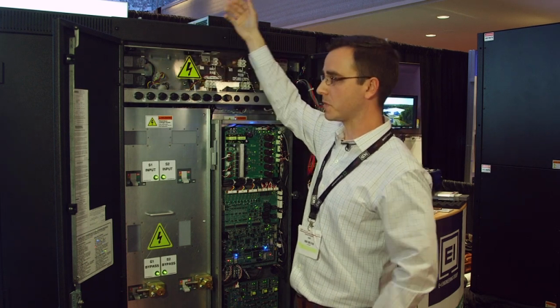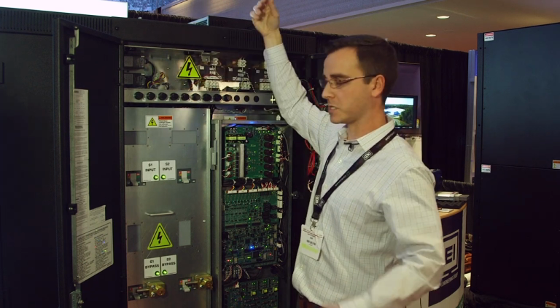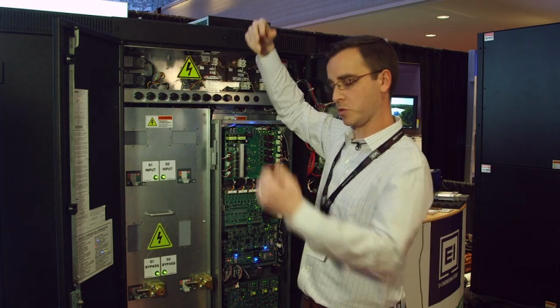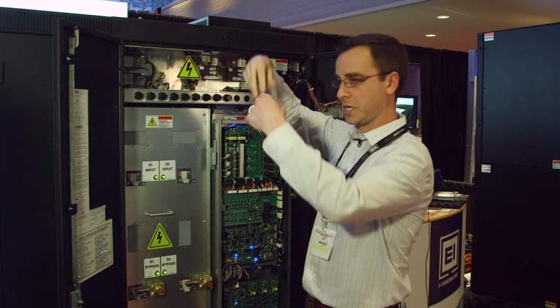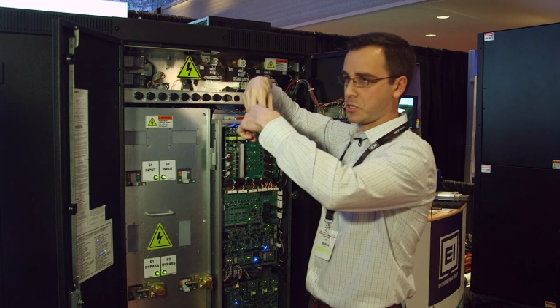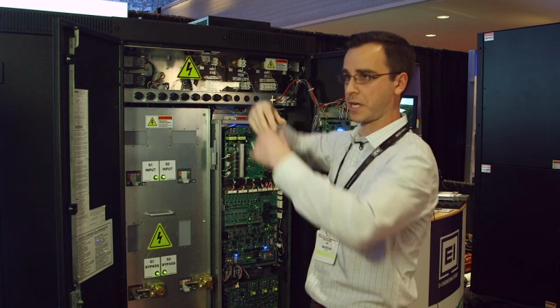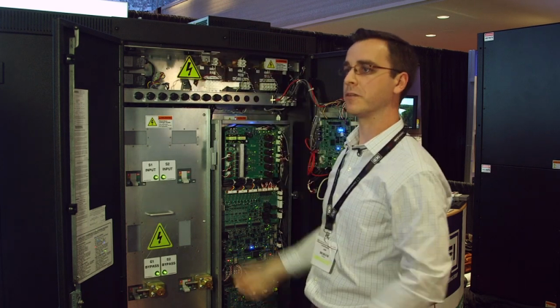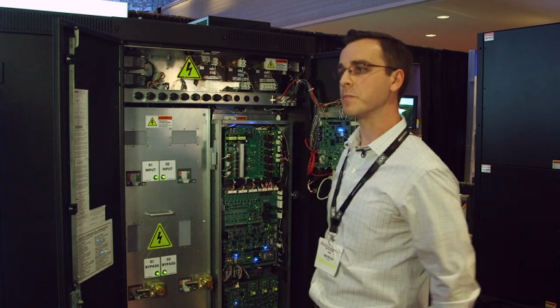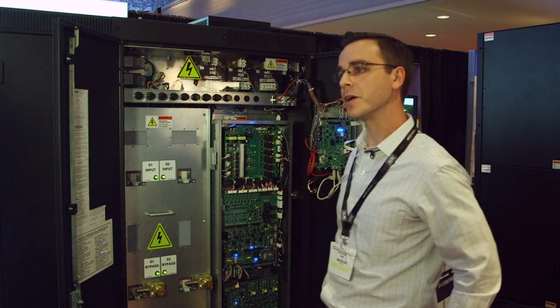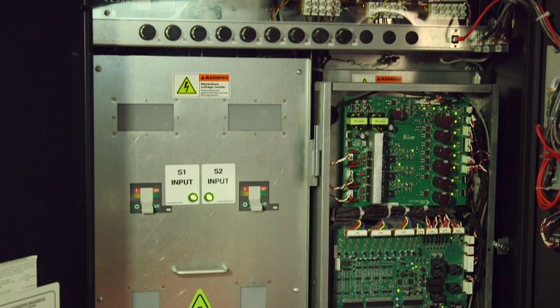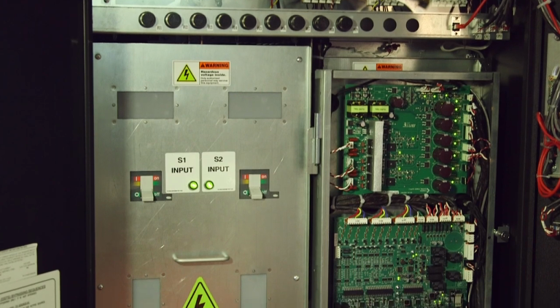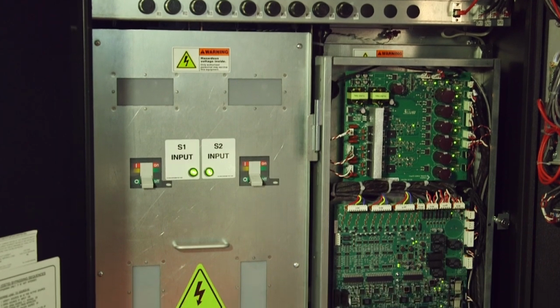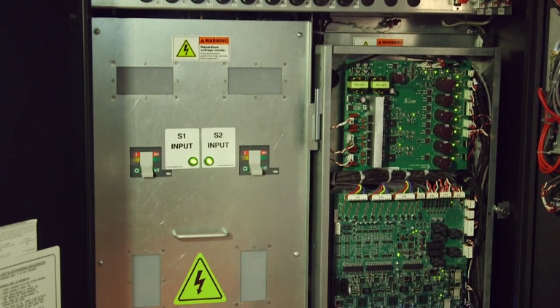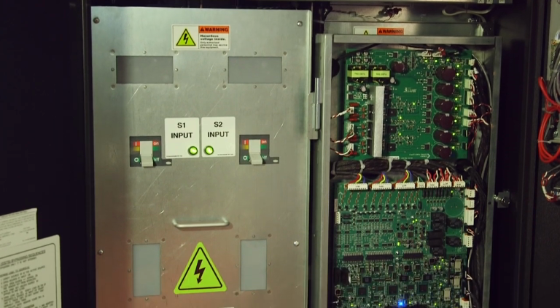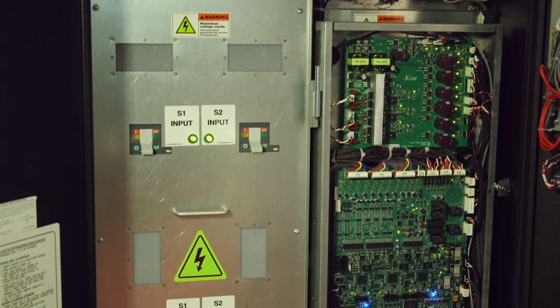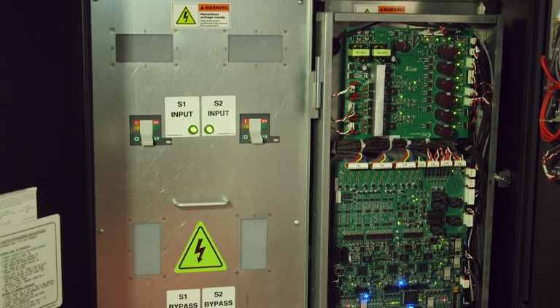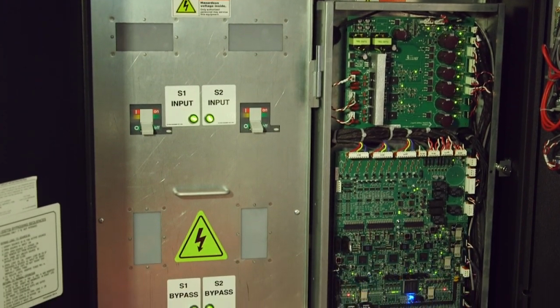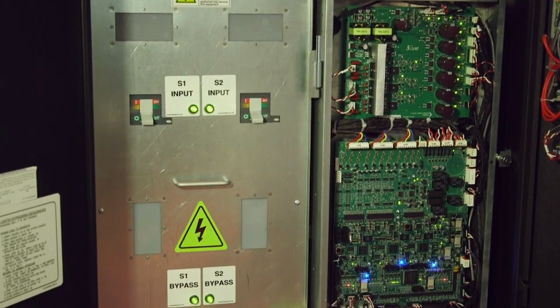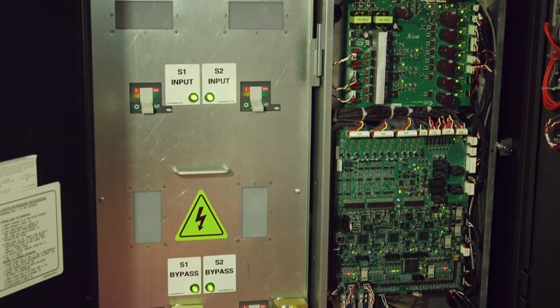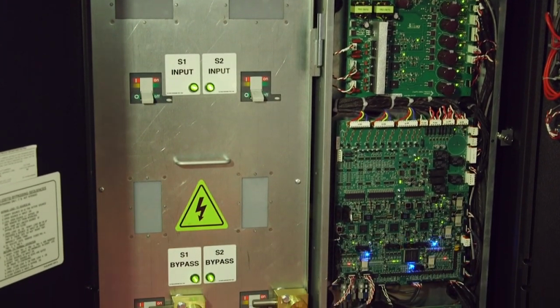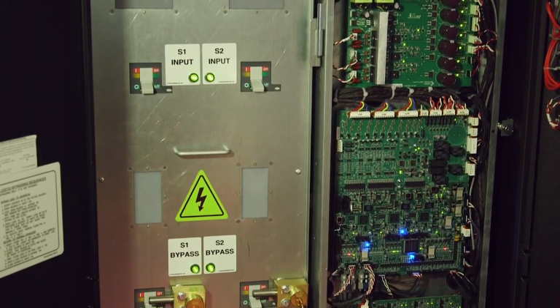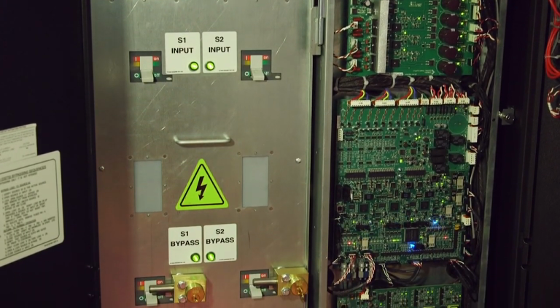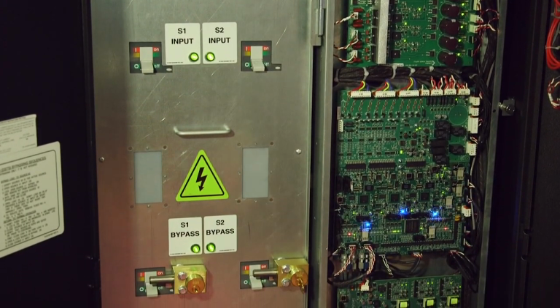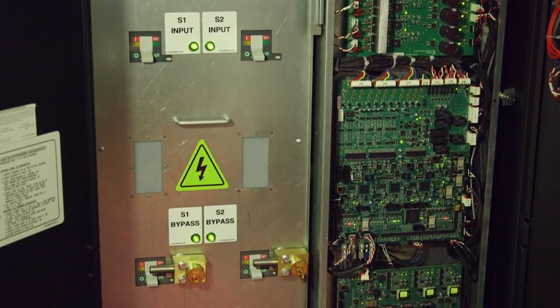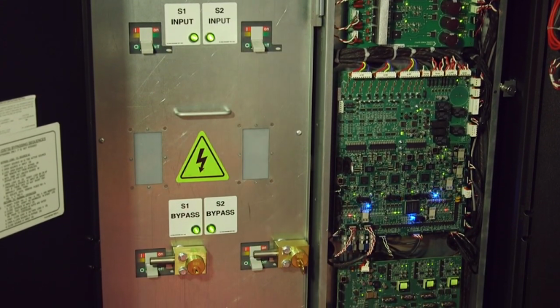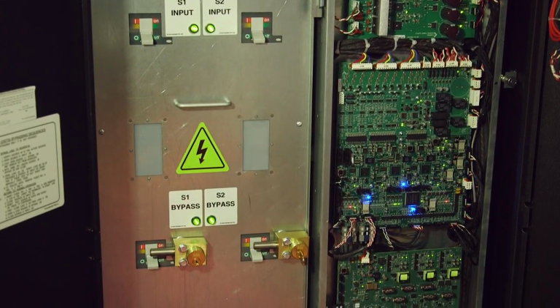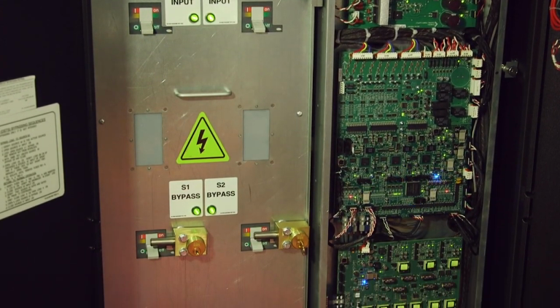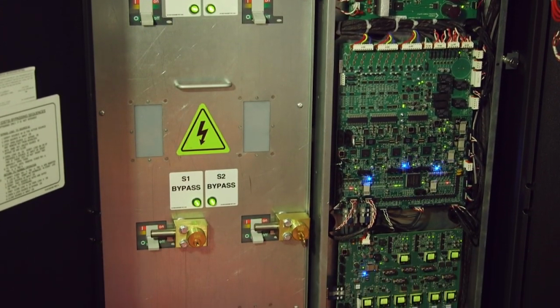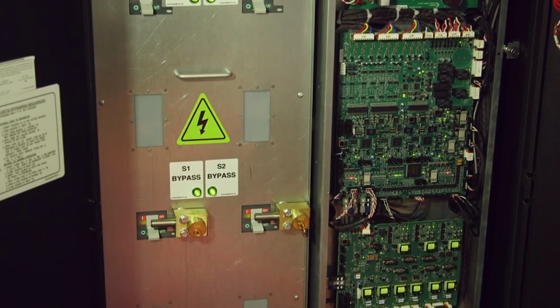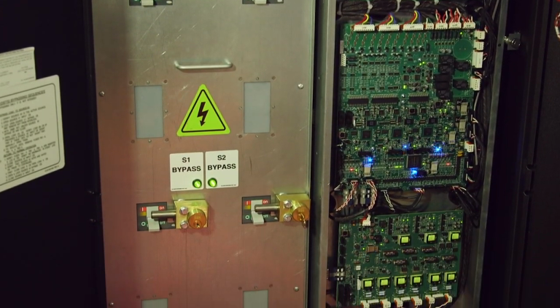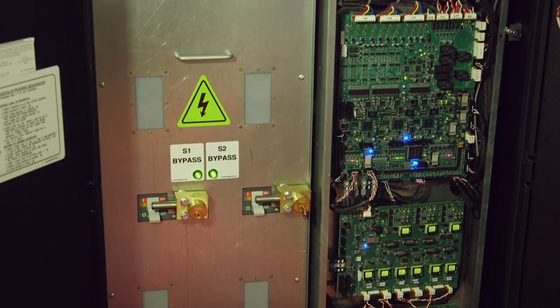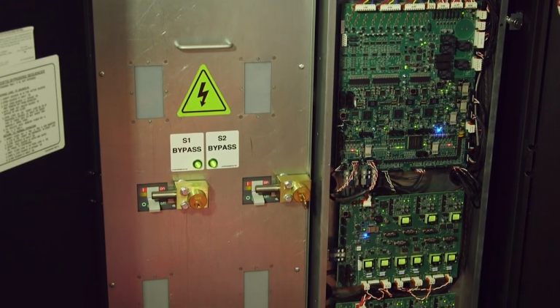It's a little easier to get in from there. Everything is fully accessible from the front for installation, operation, and maintenance.